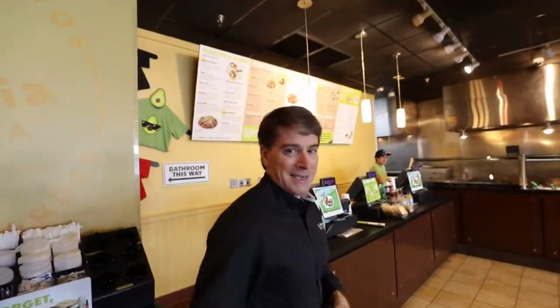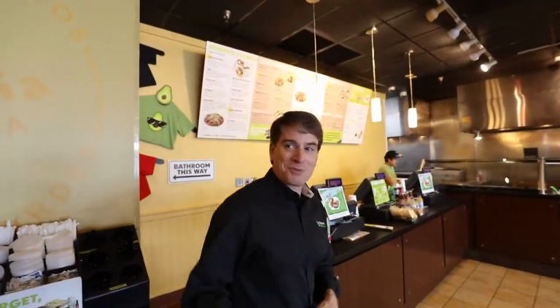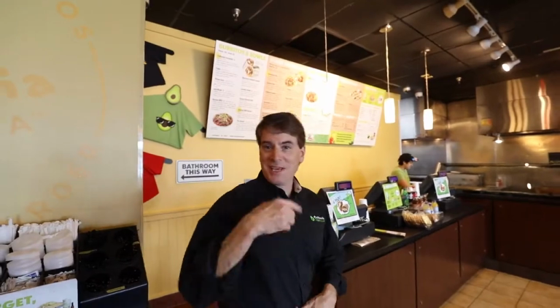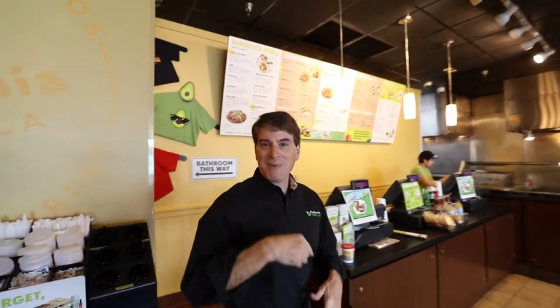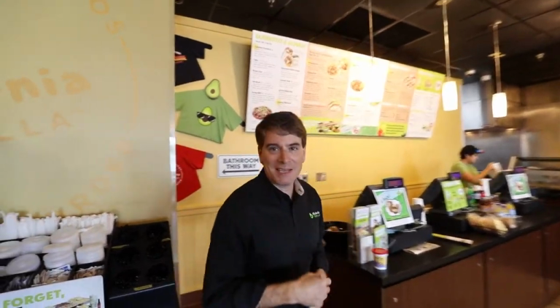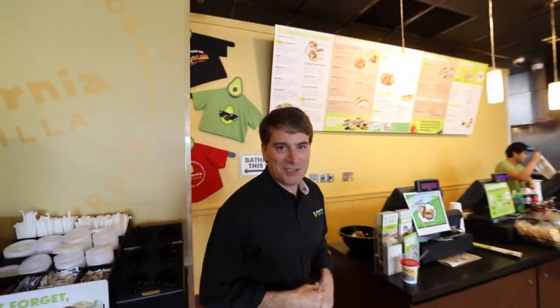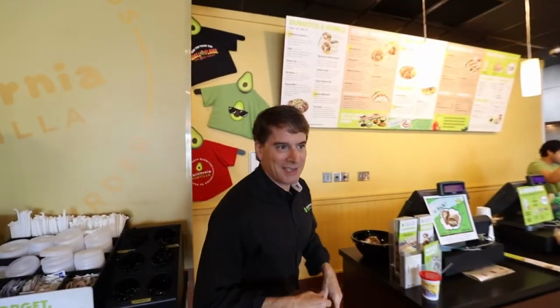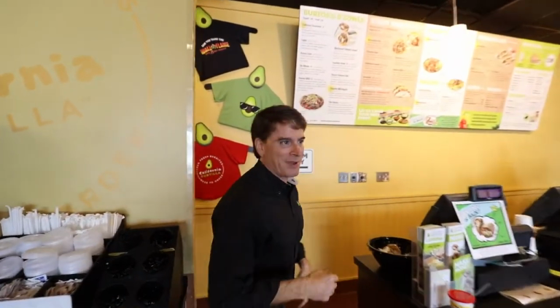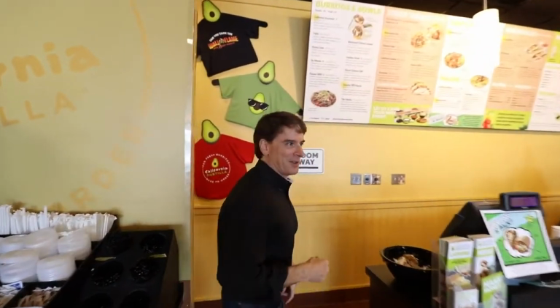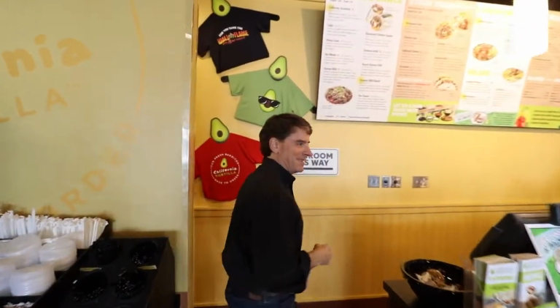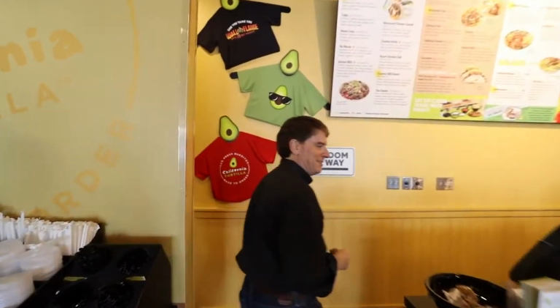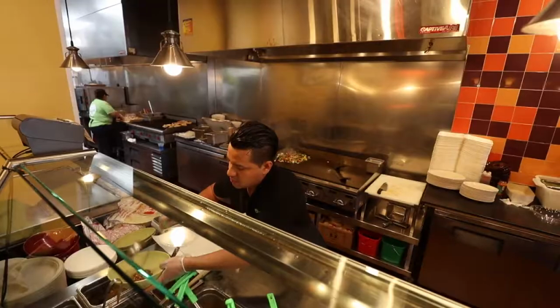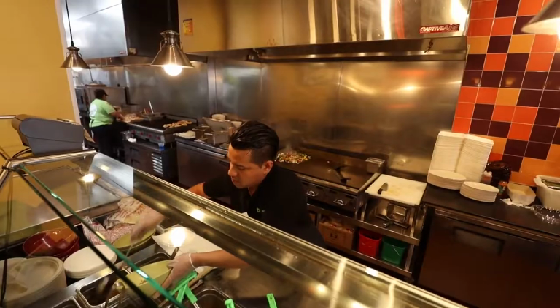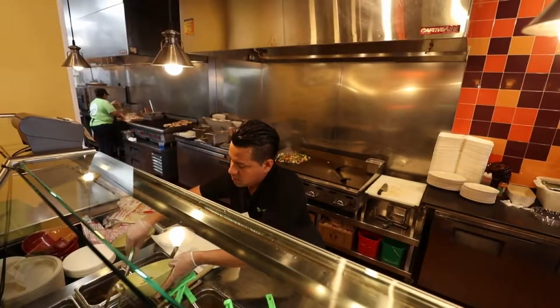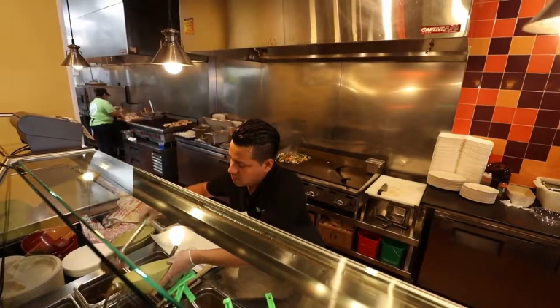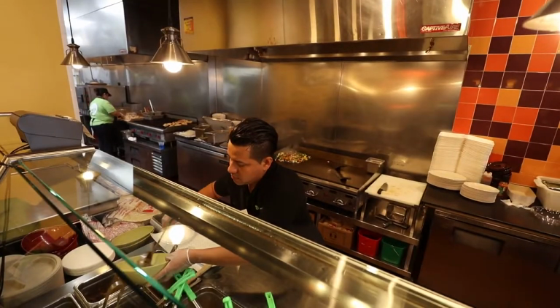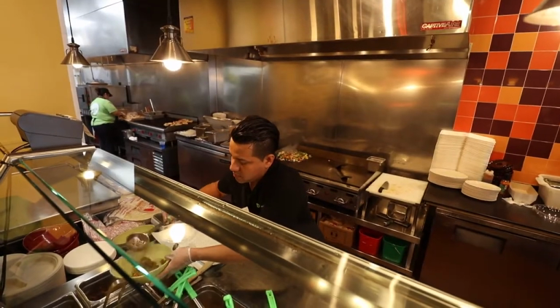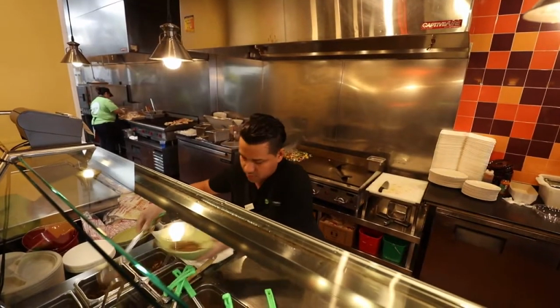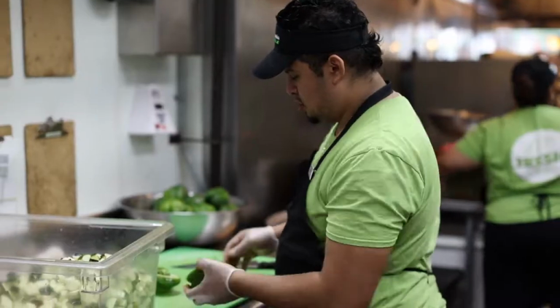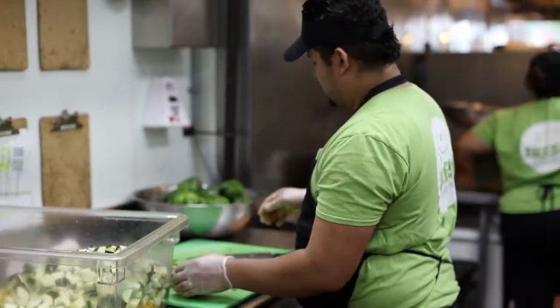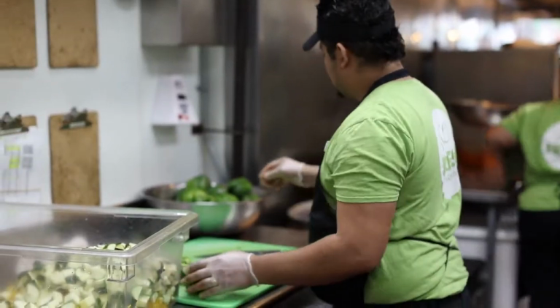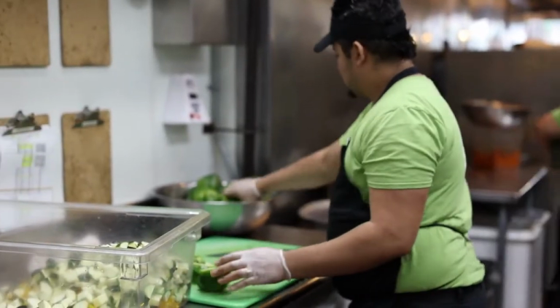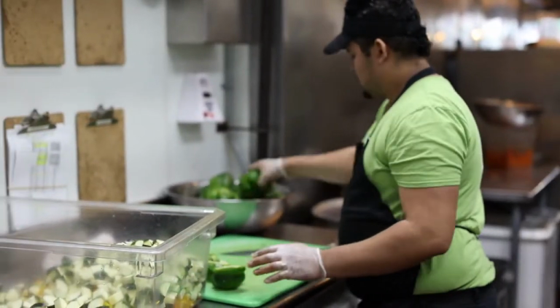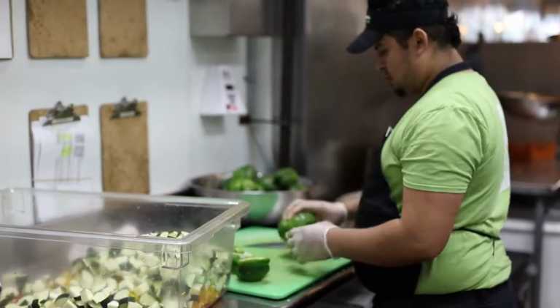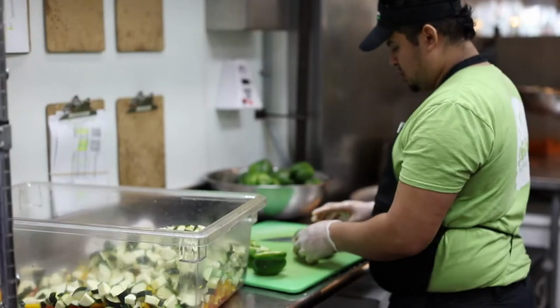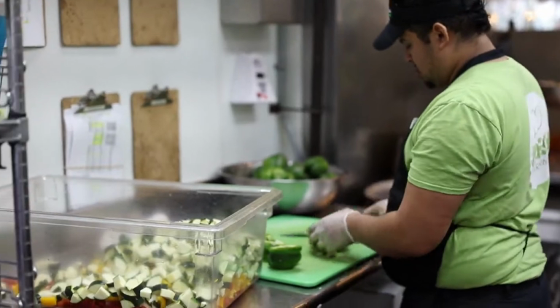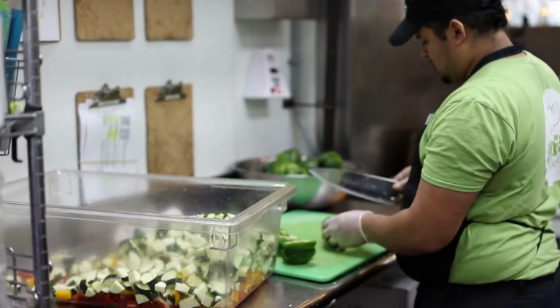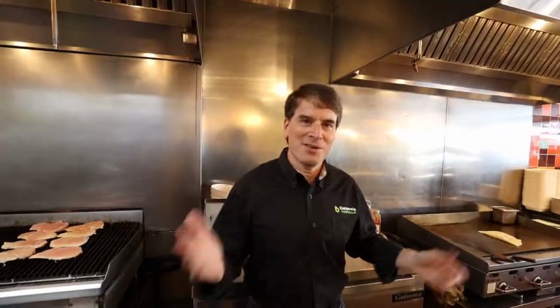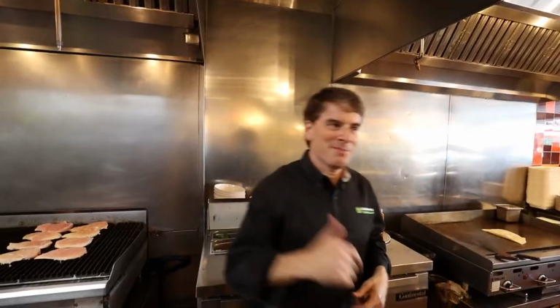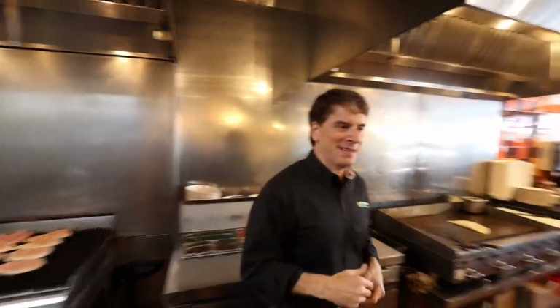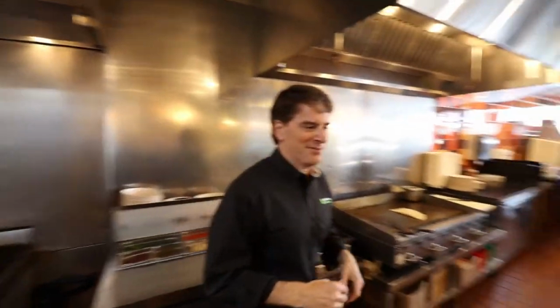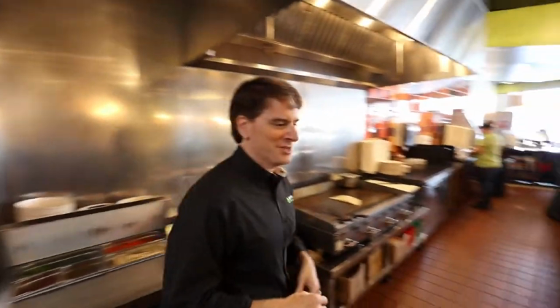Next, we're going to take you back in the kitchen and take a quick look back there. Let's go make lunch first.